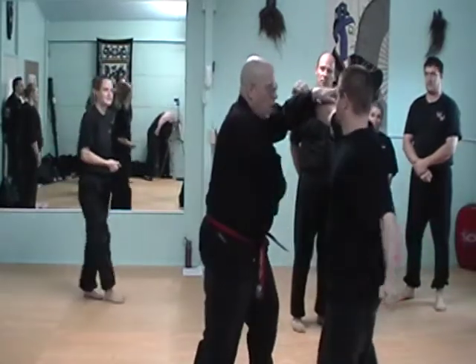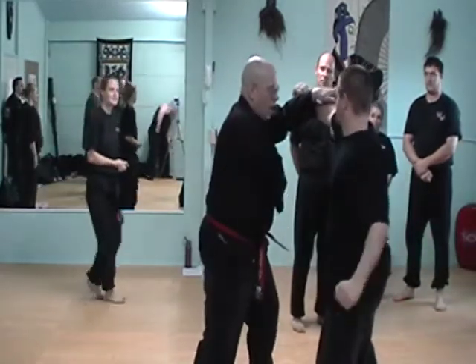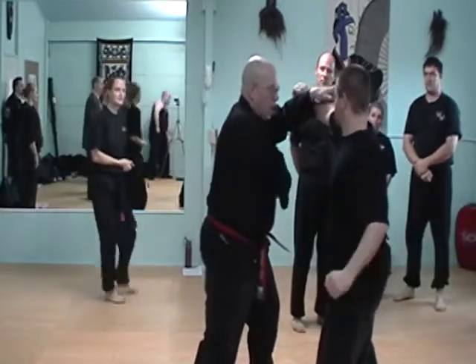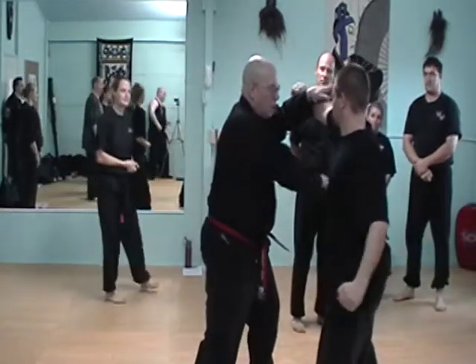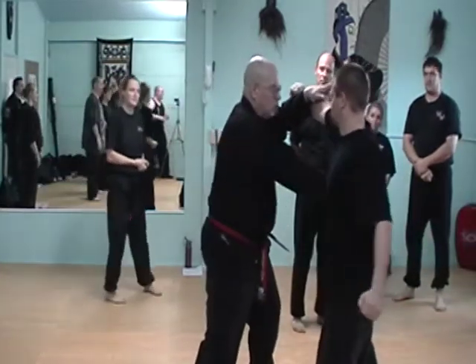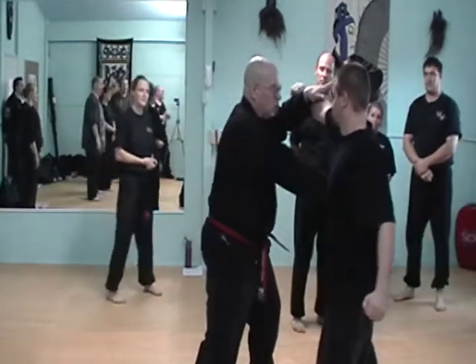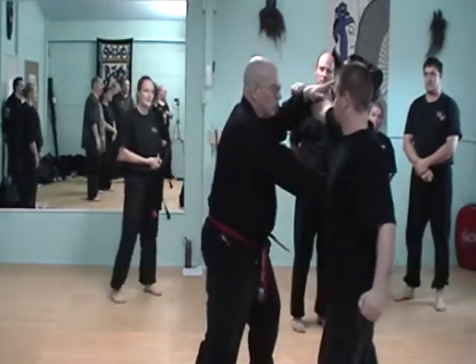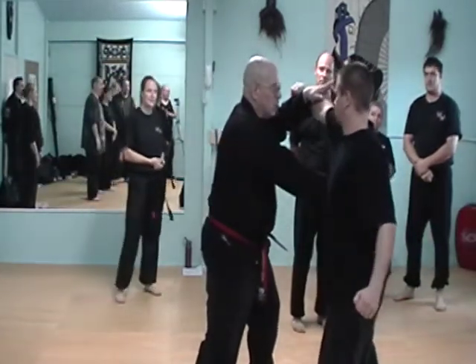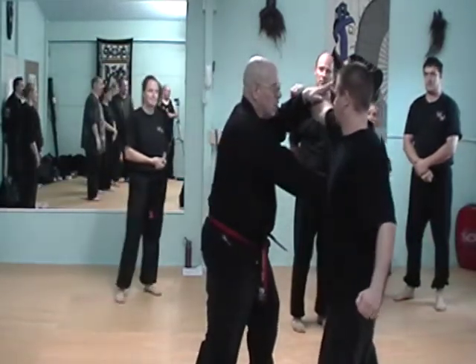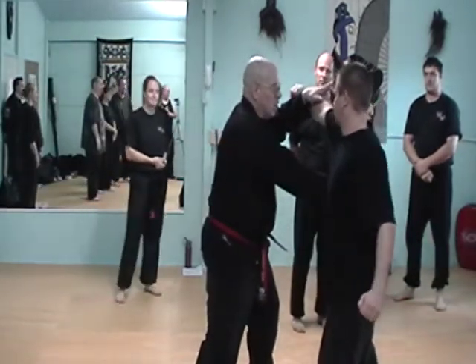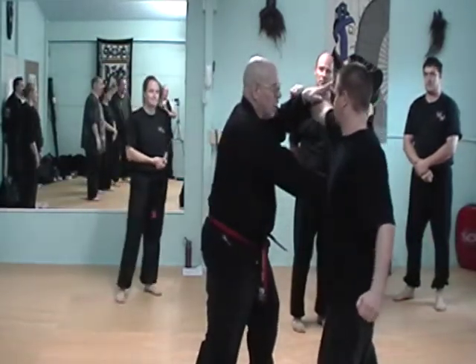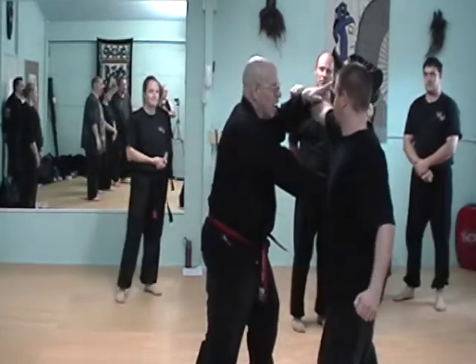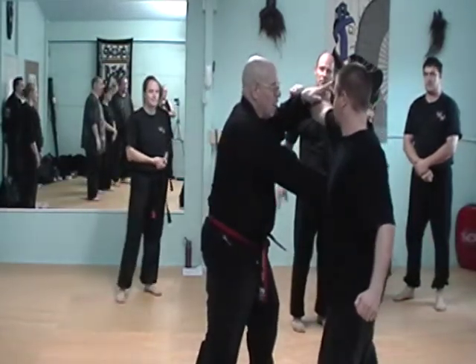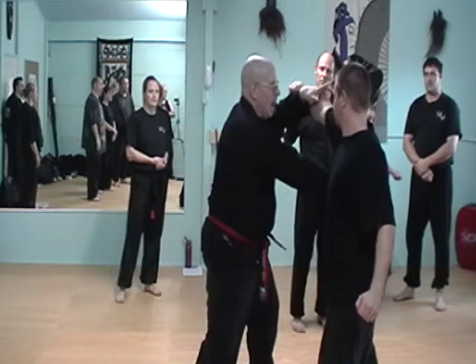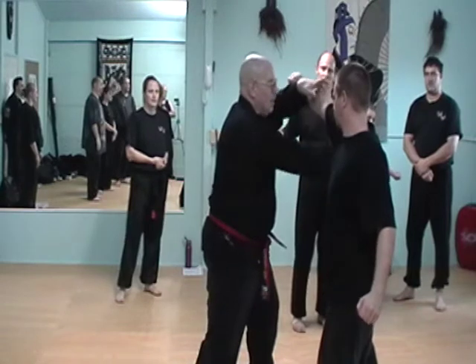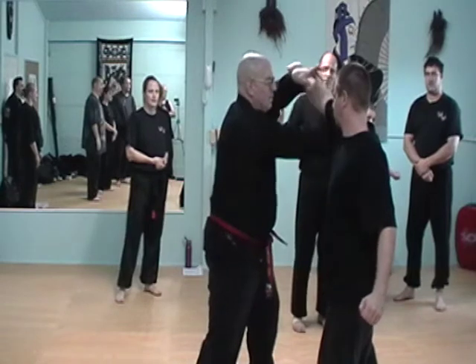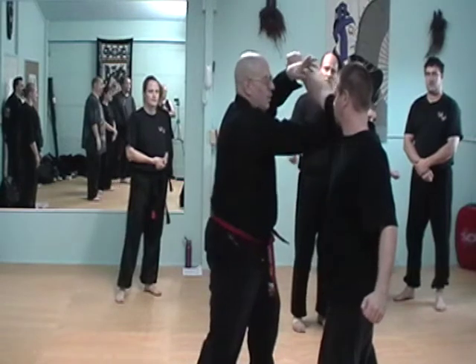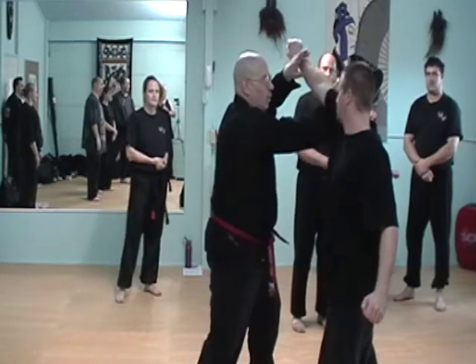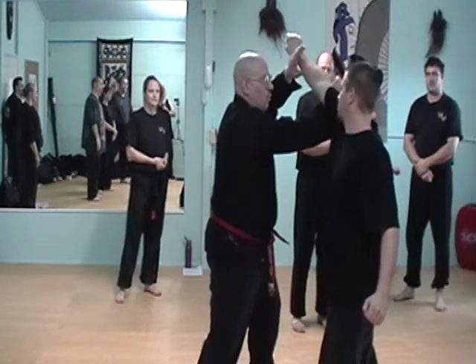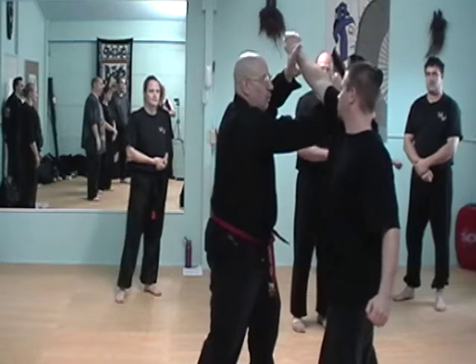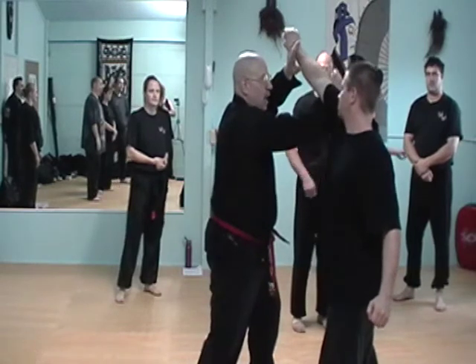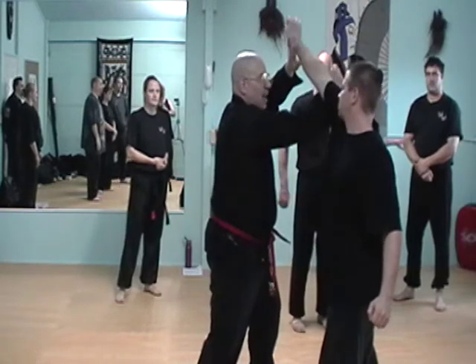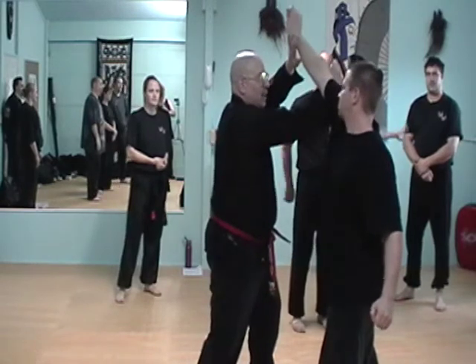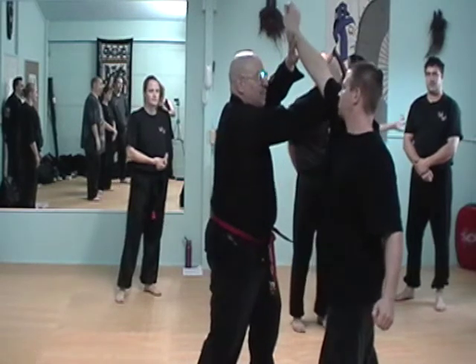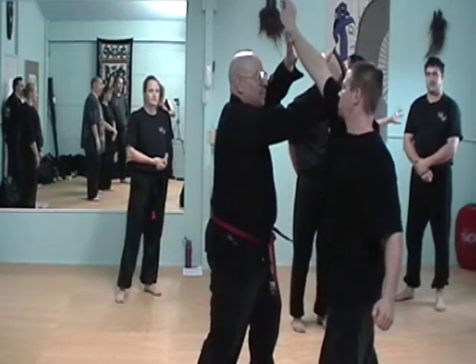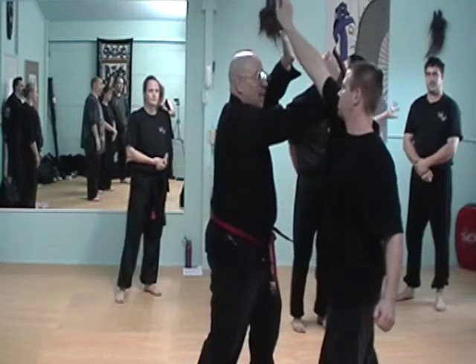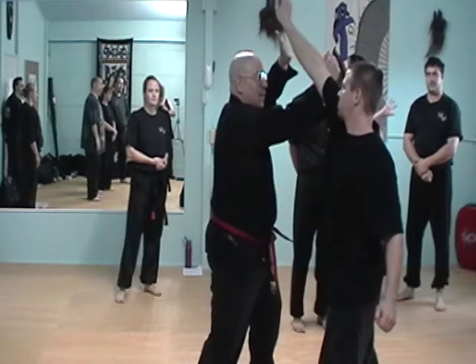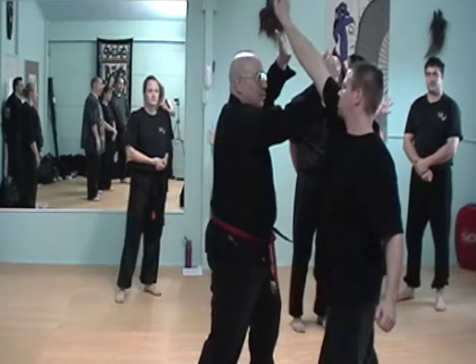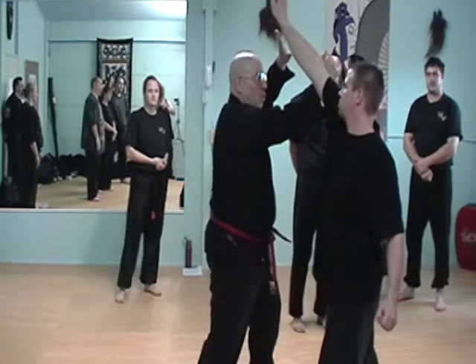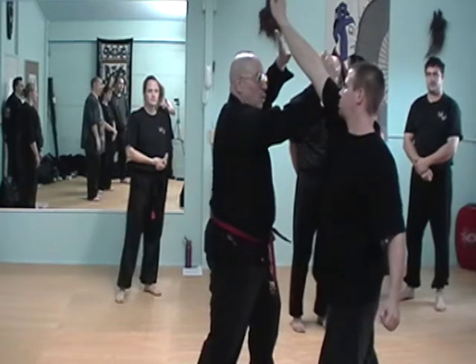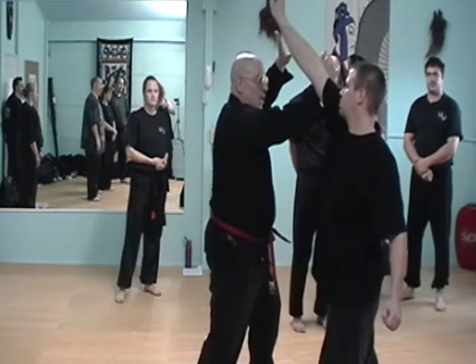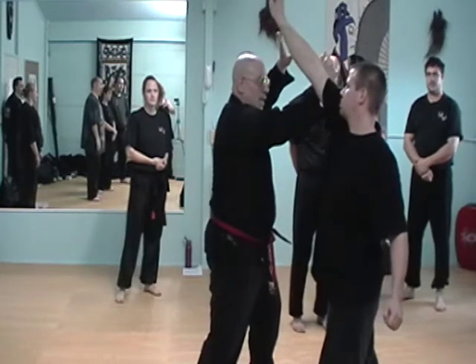One, two. Okay, now I lift it over. As I lift it, I'm controlling it.